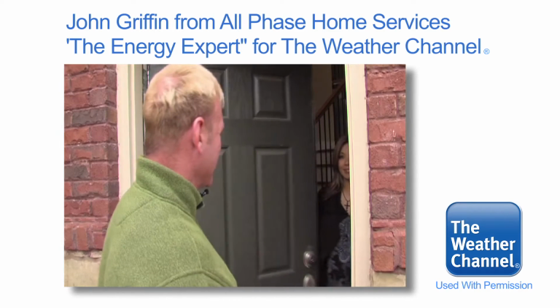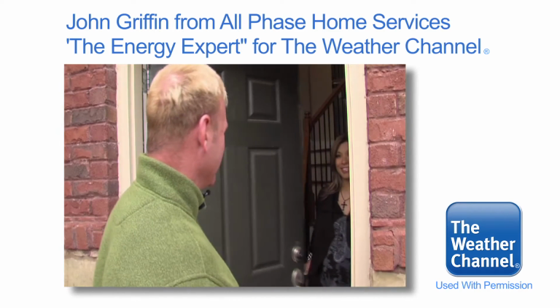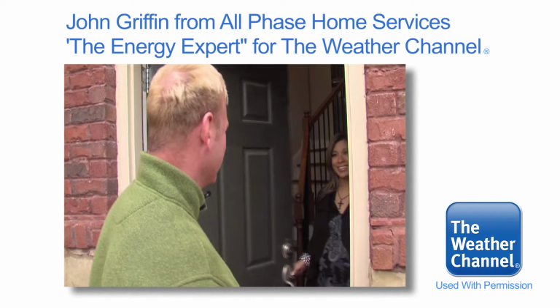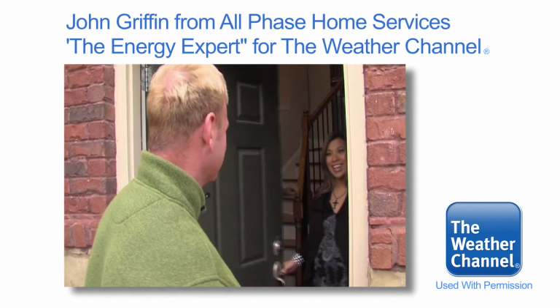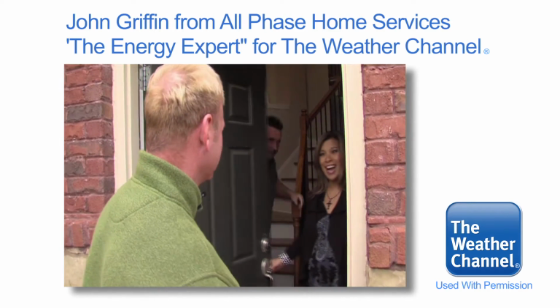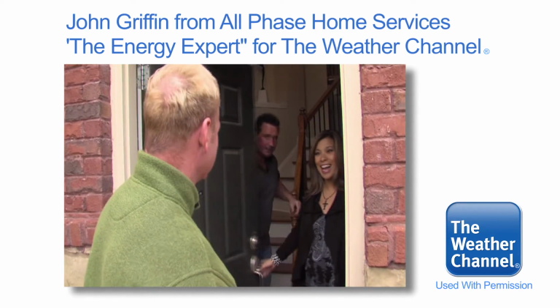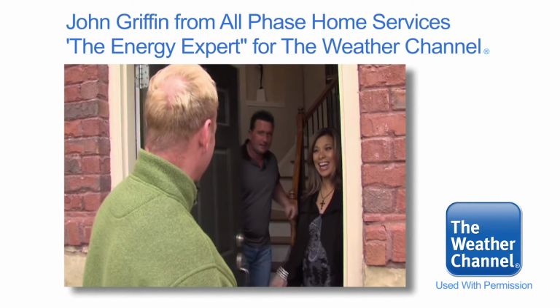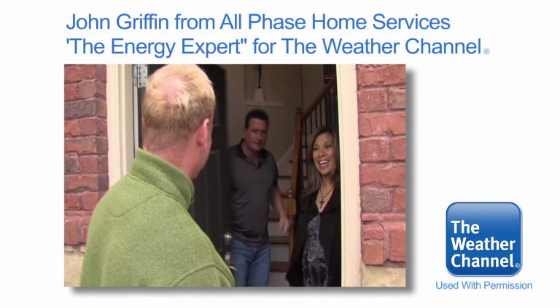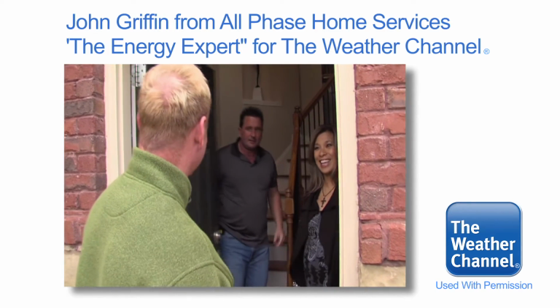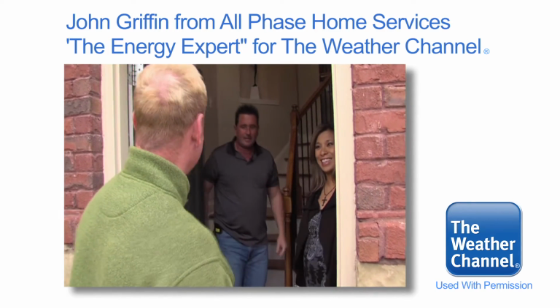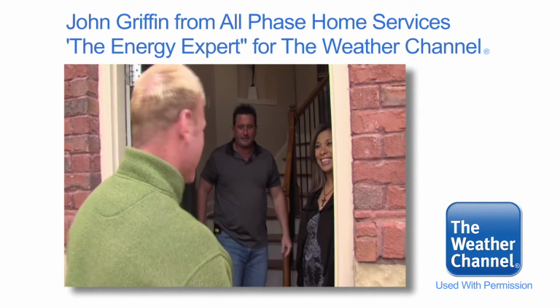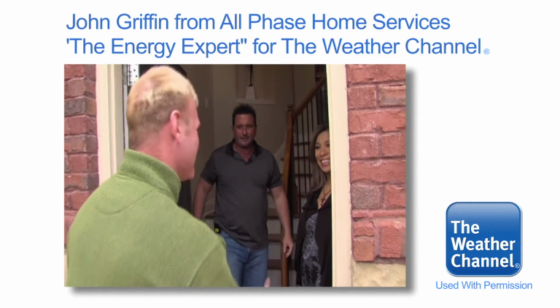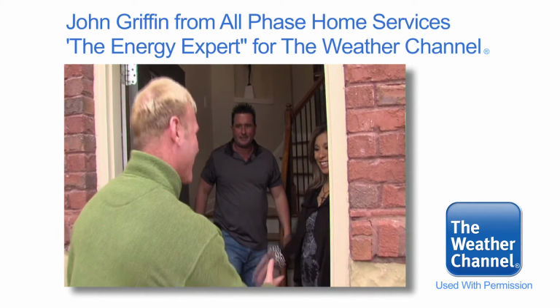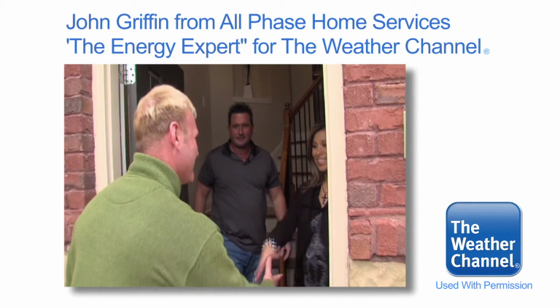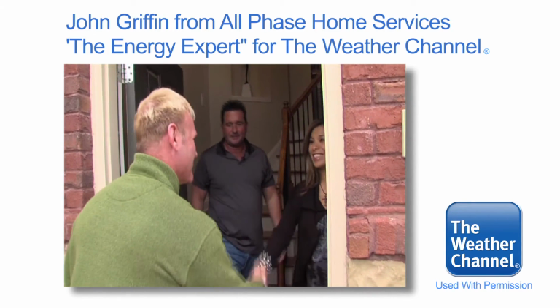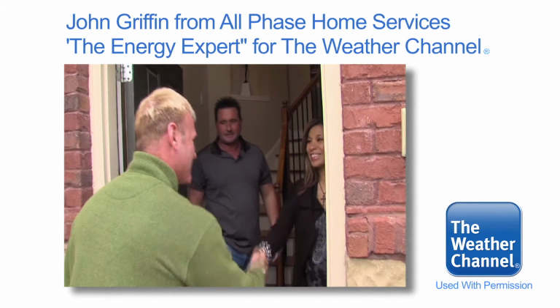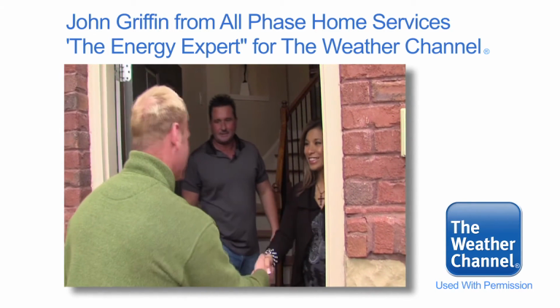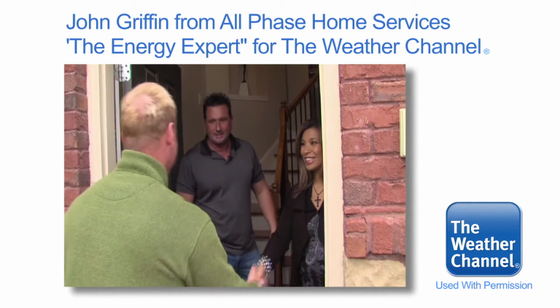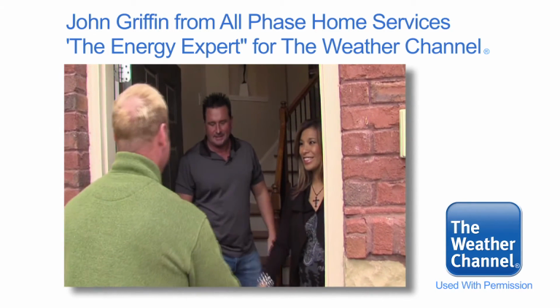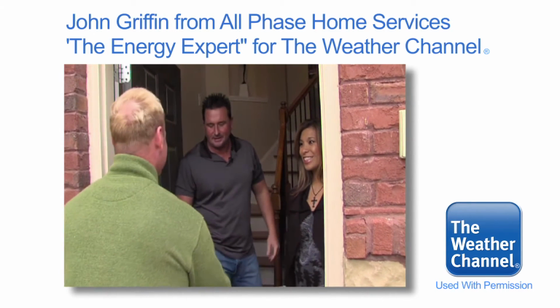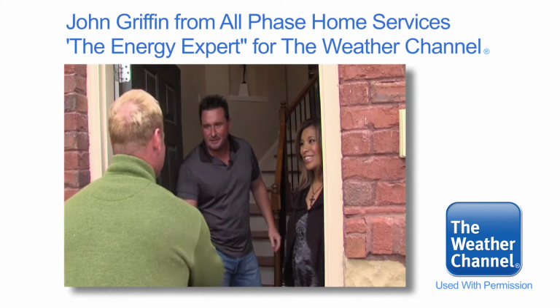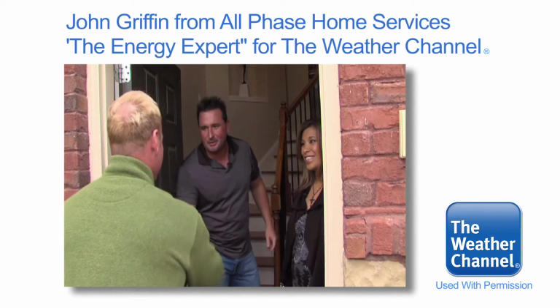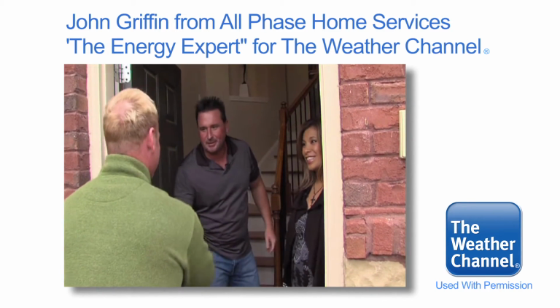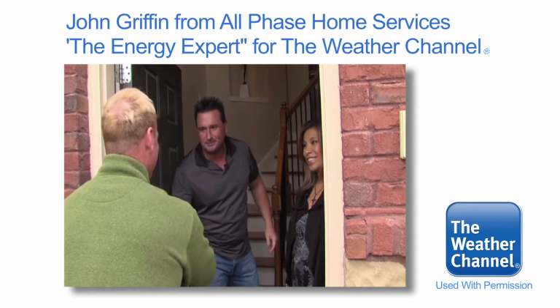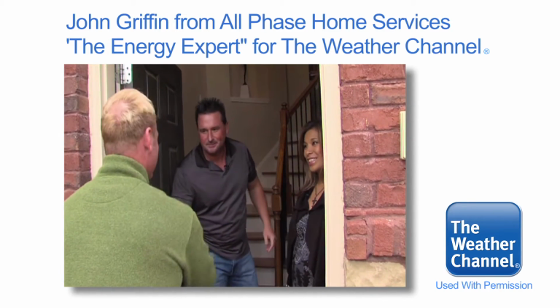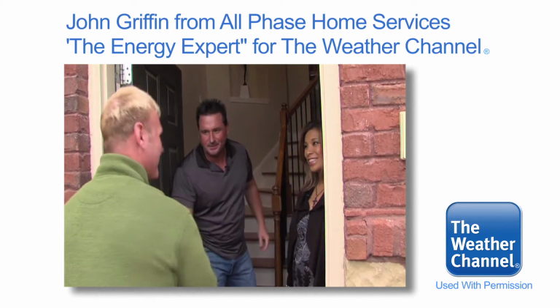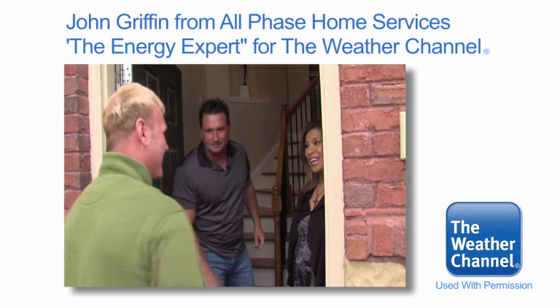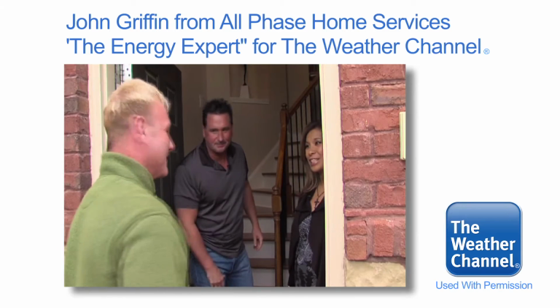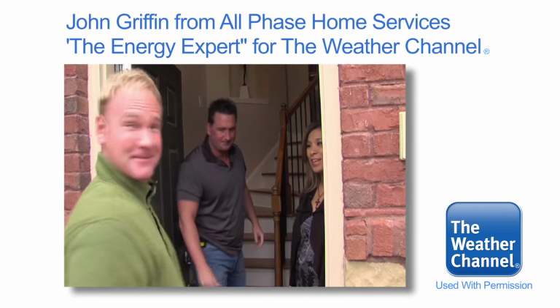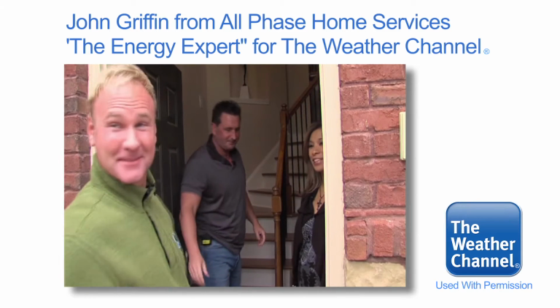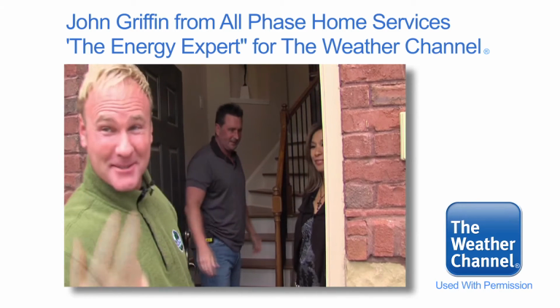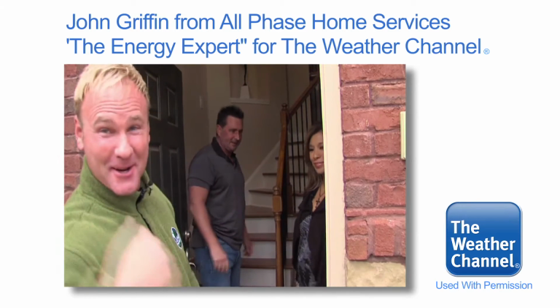Melanie, Mark — hey, I'm John, your energy expert. You ready to get started? Nice to meet you. Let's go.